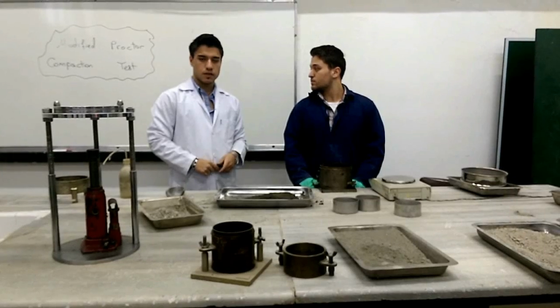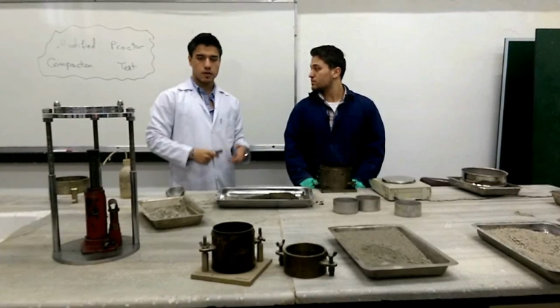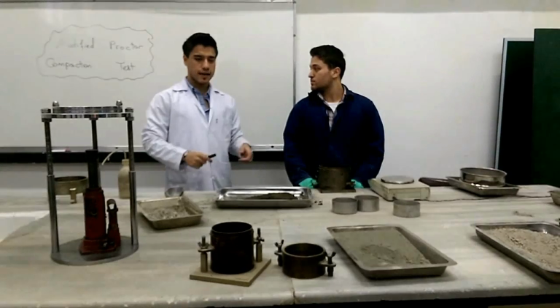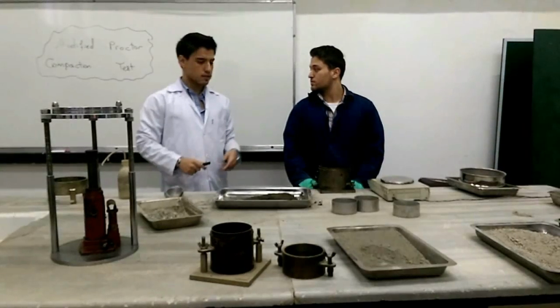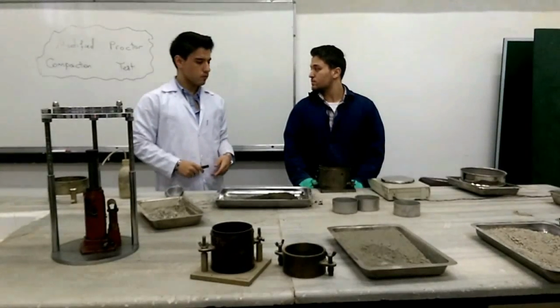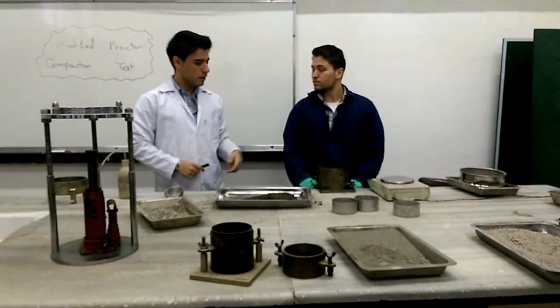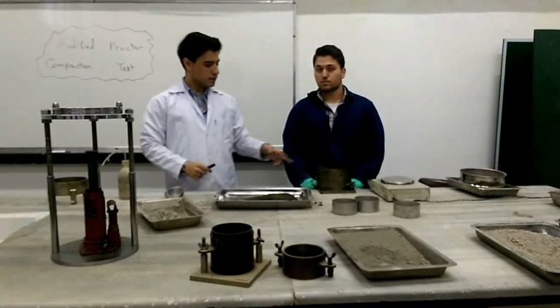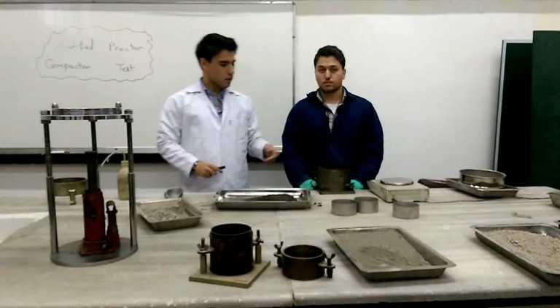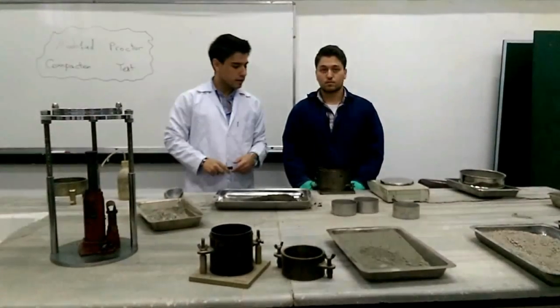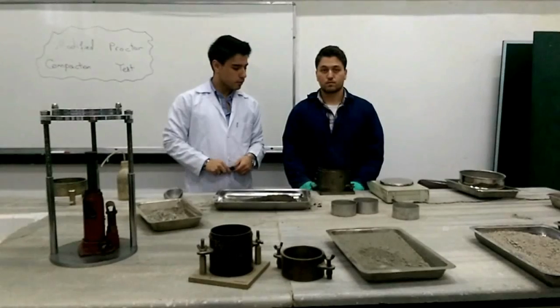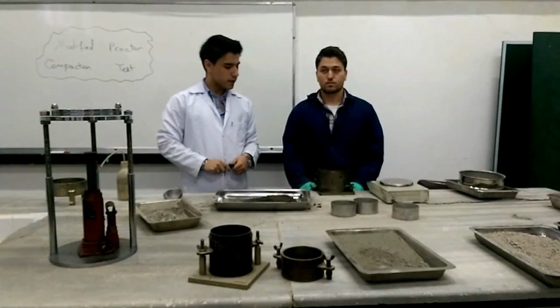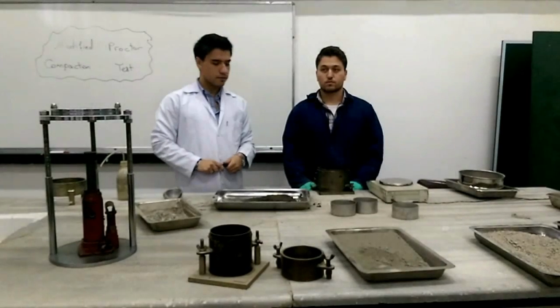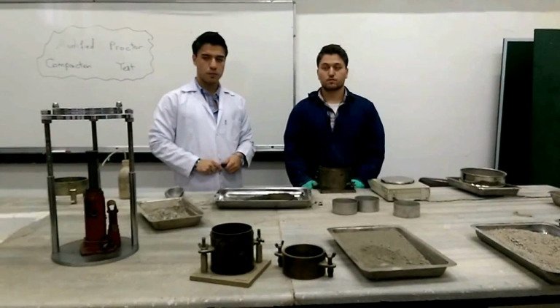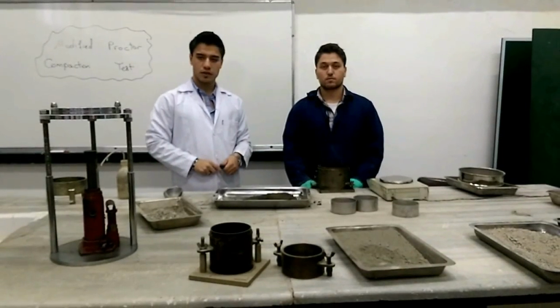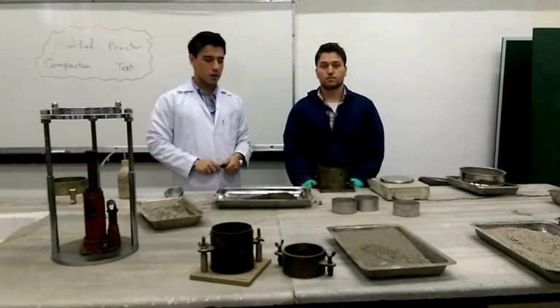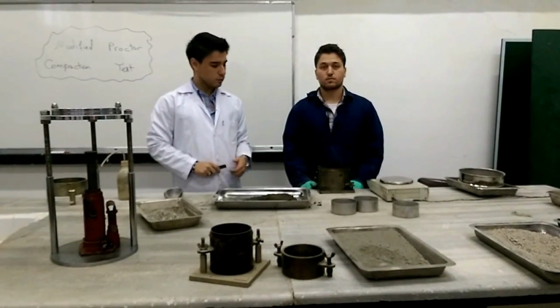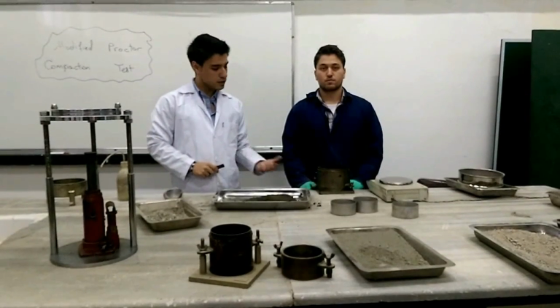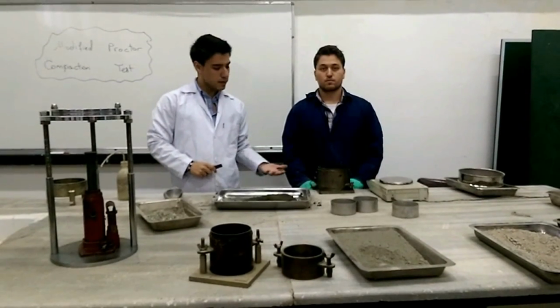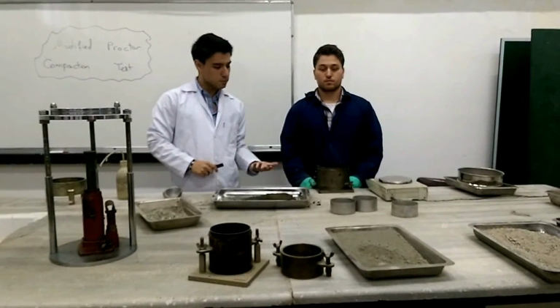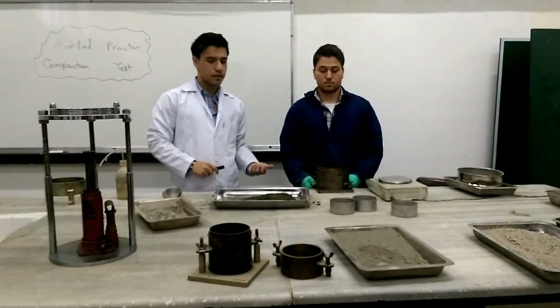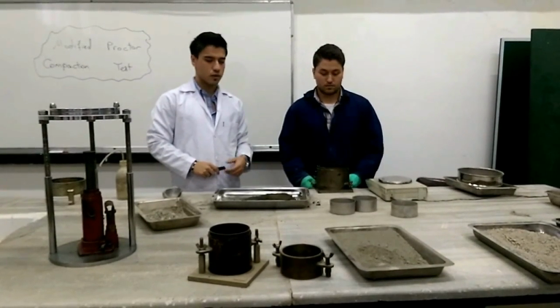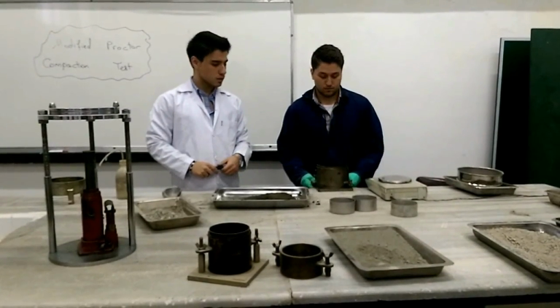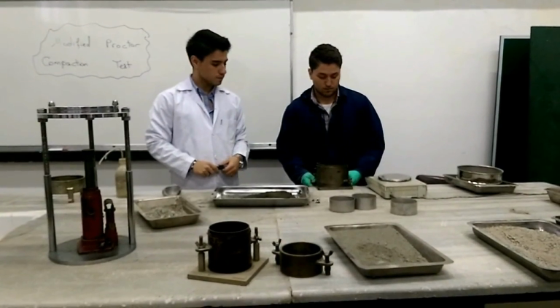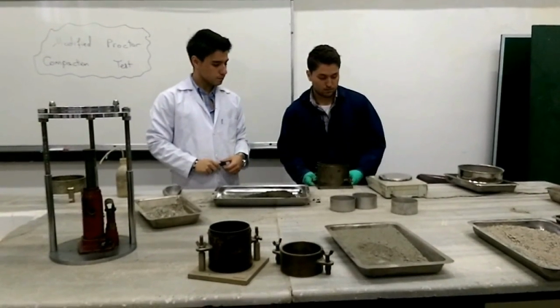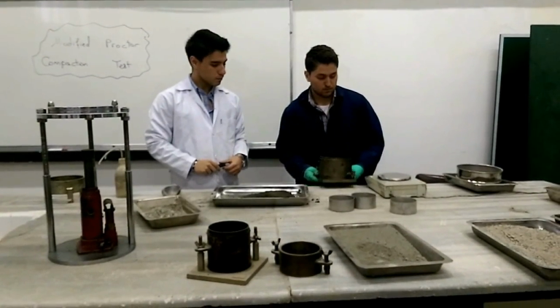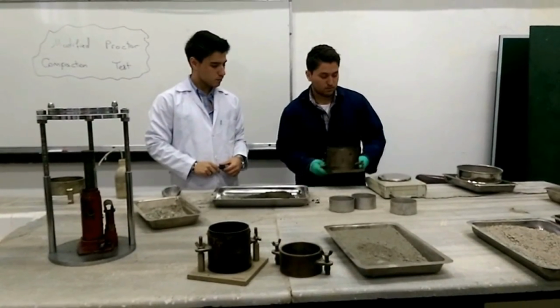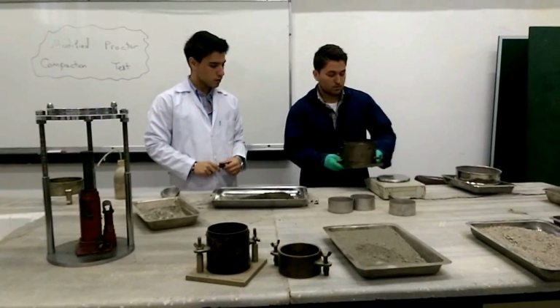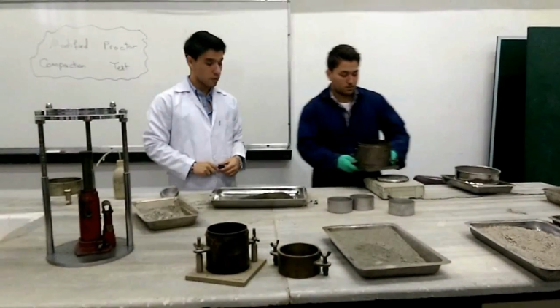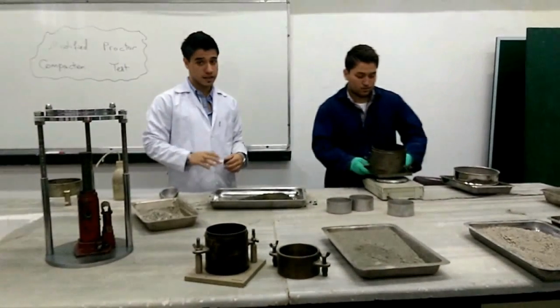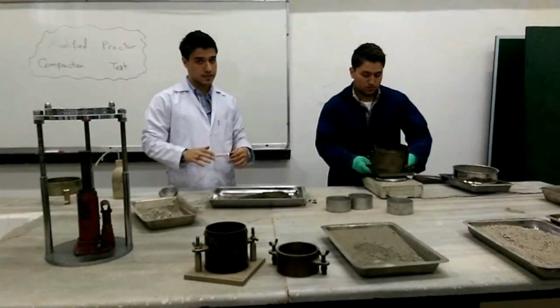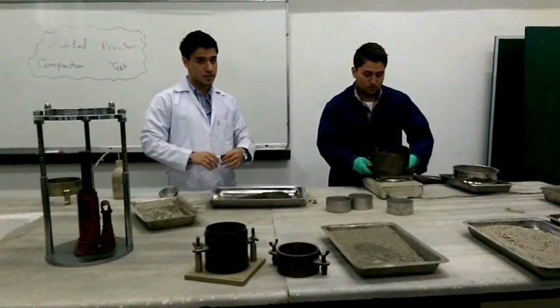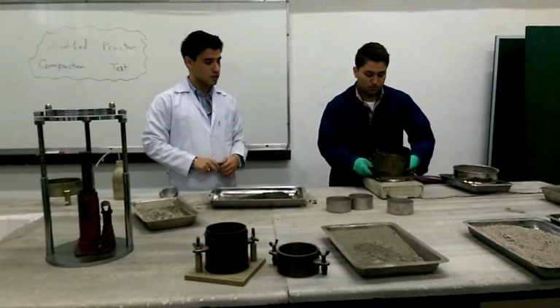Next, we determine the weight of the Proctor mold with its base plate, but not the extension.